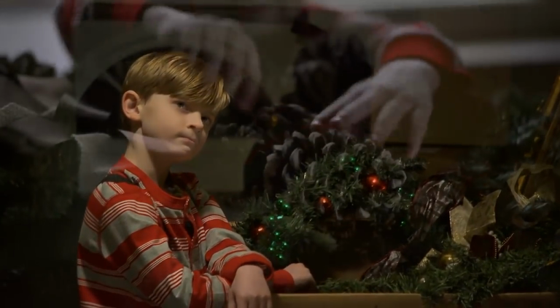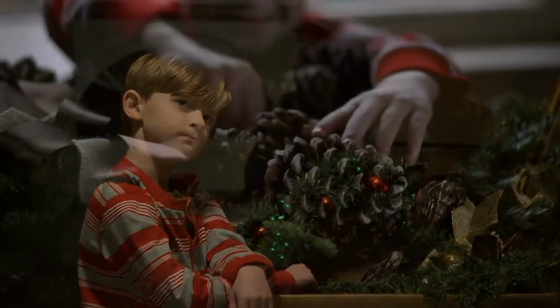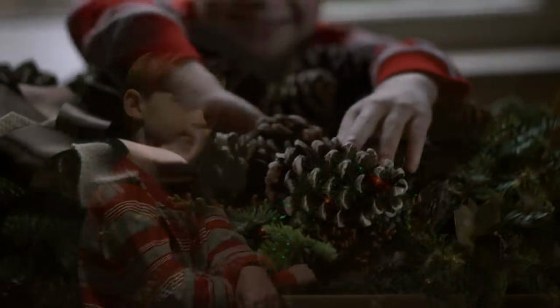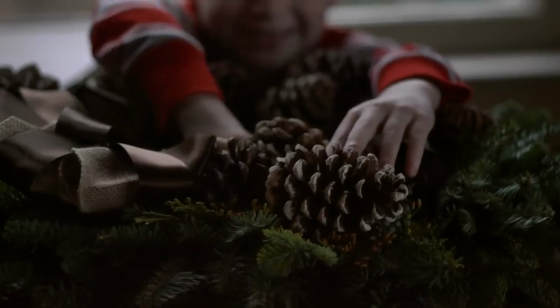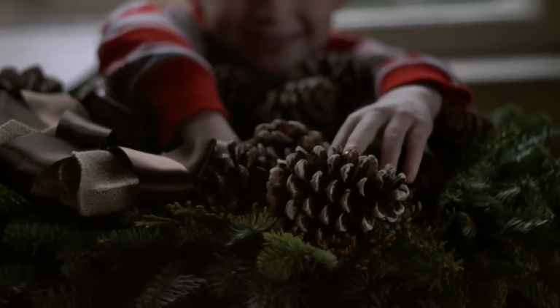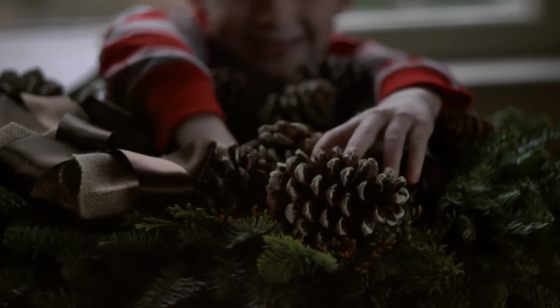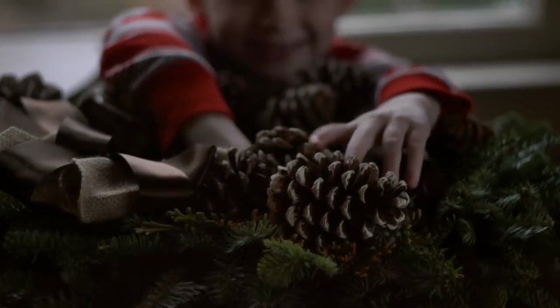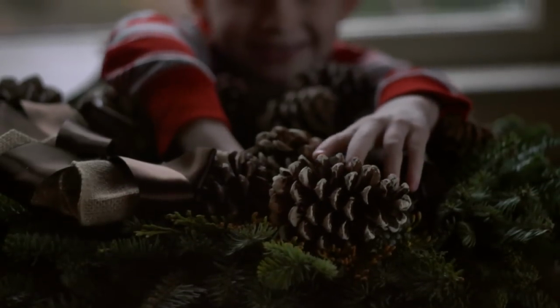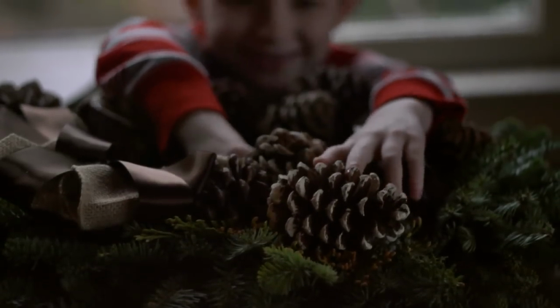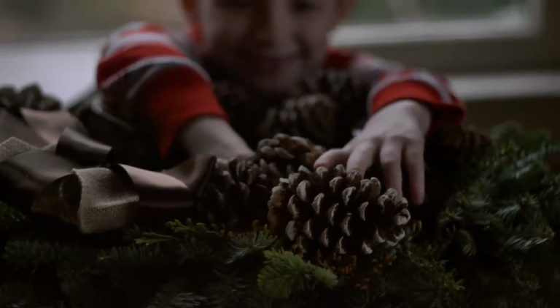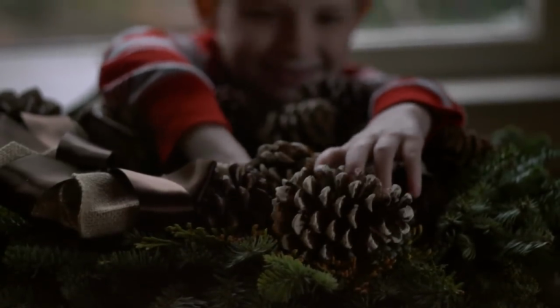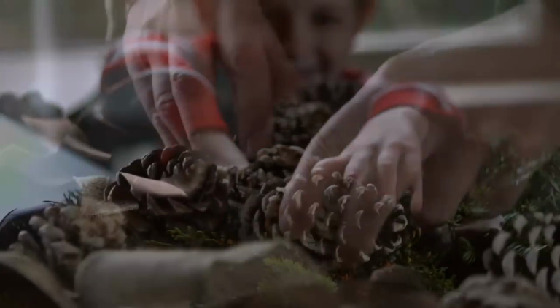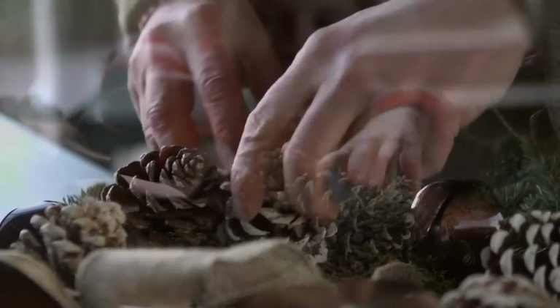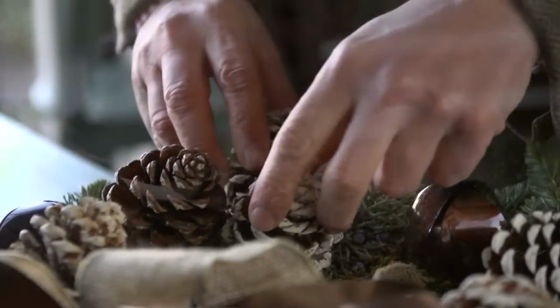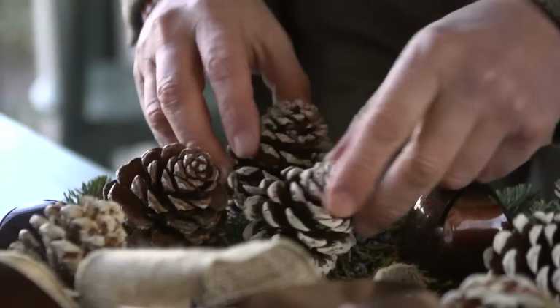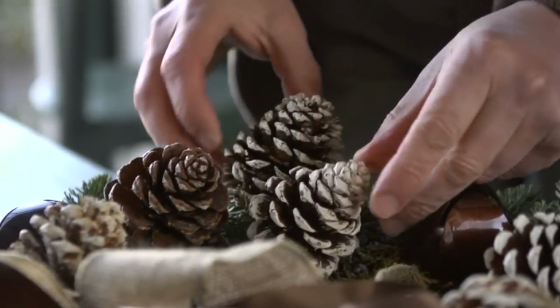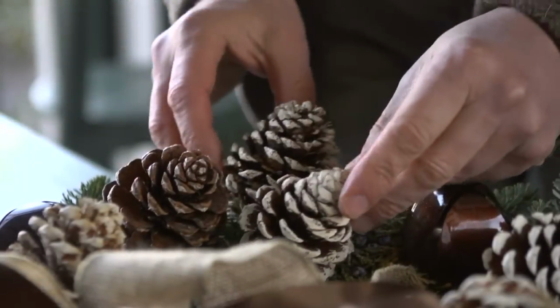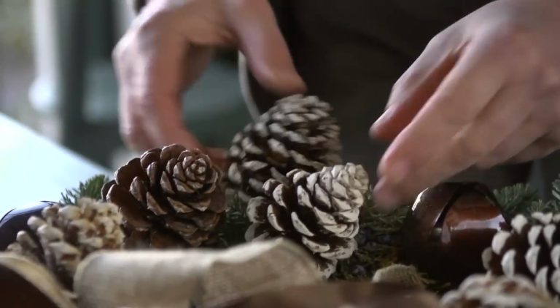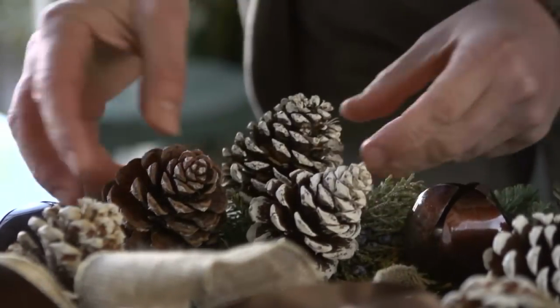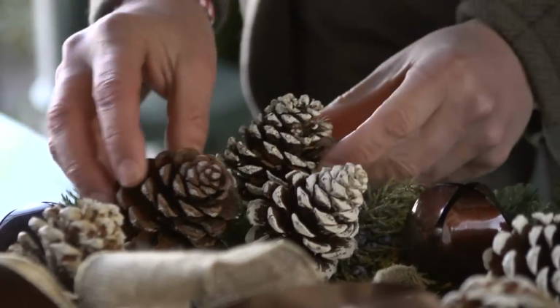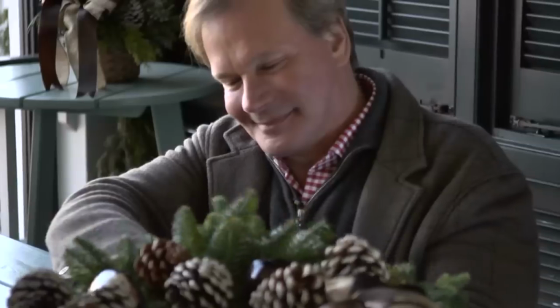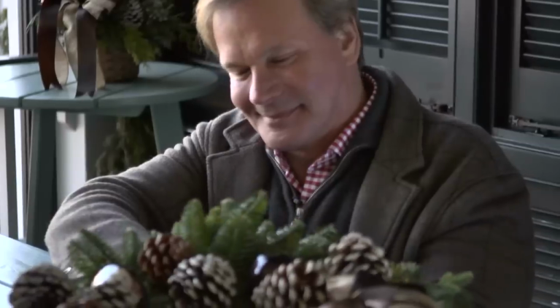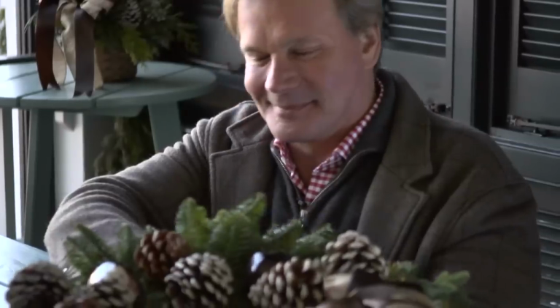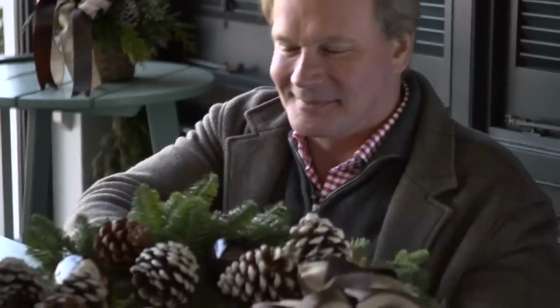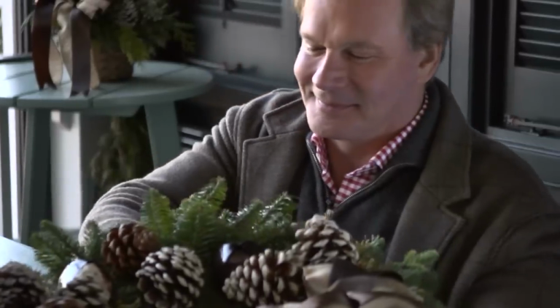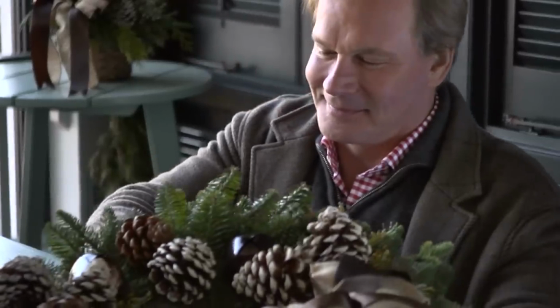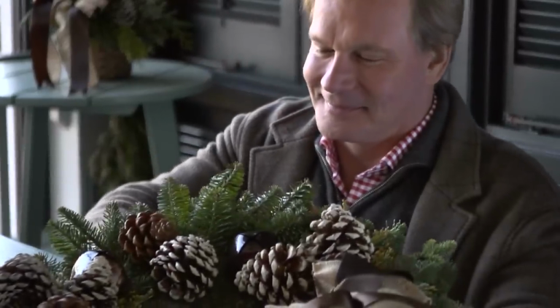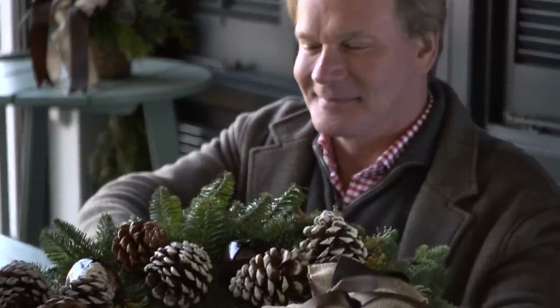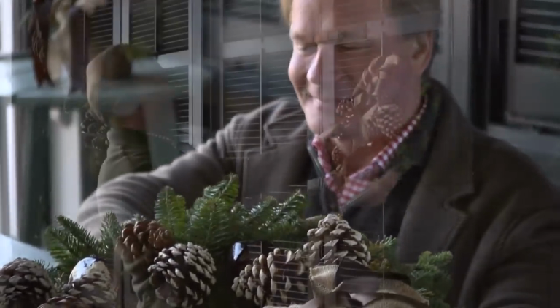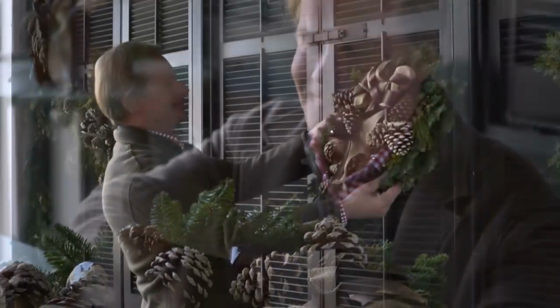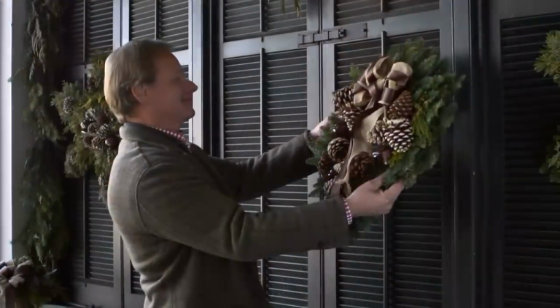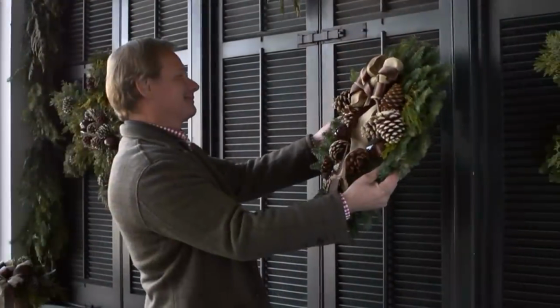And so began the tradition of fresh greenery at the farm — cut, decorated, and styled. Filled with so much charm.